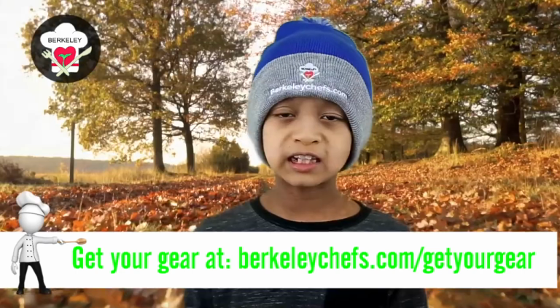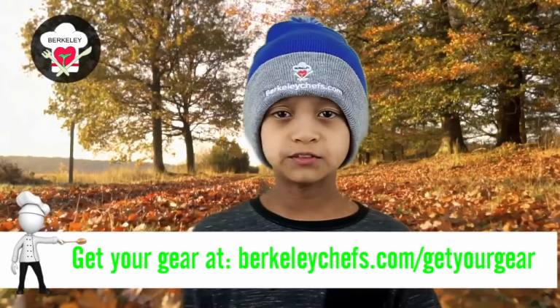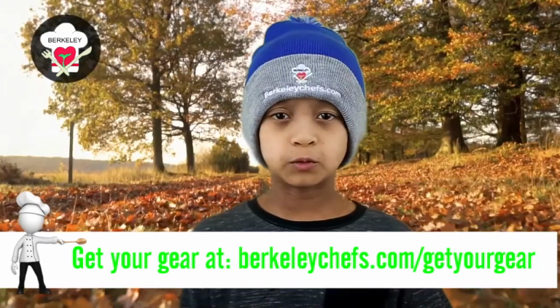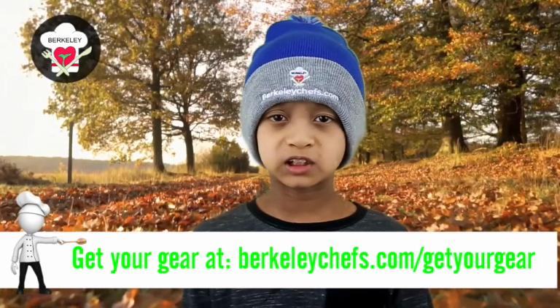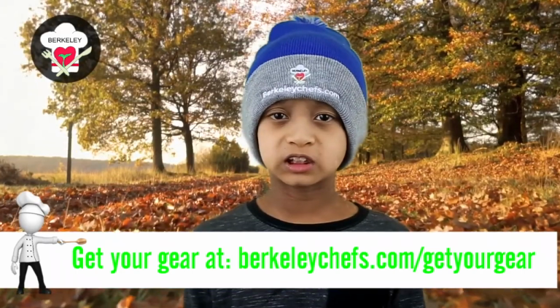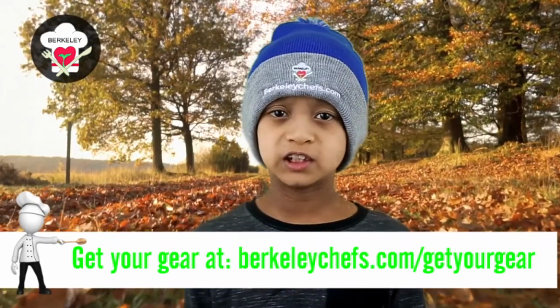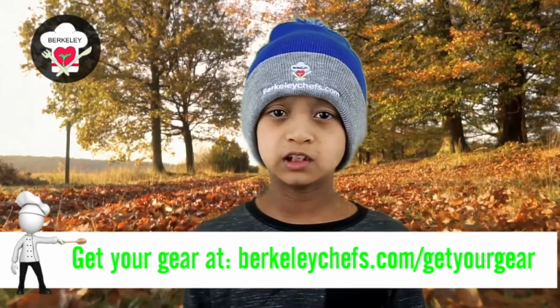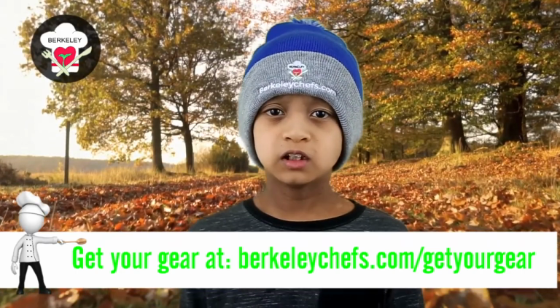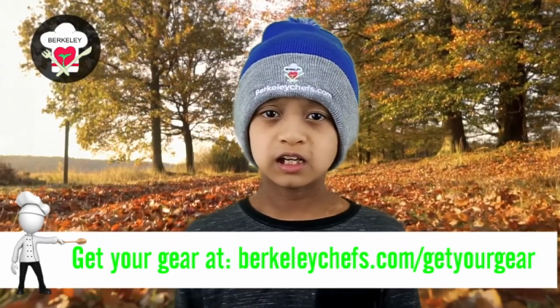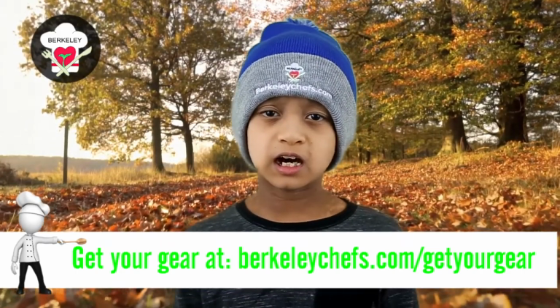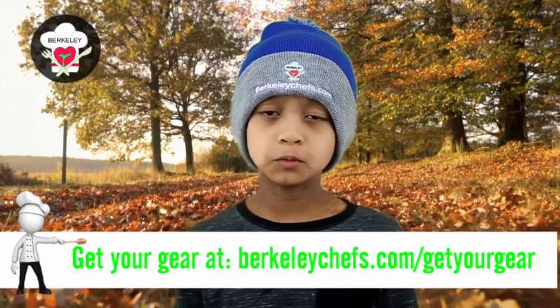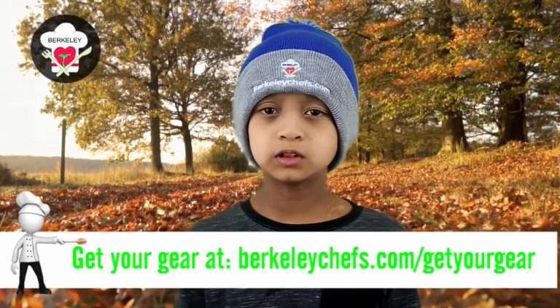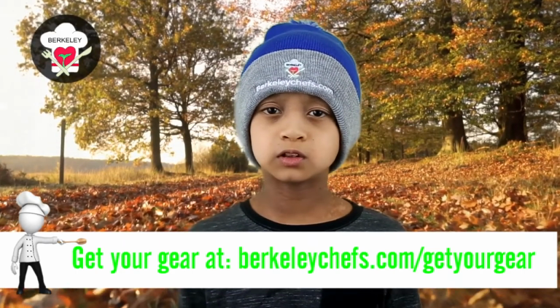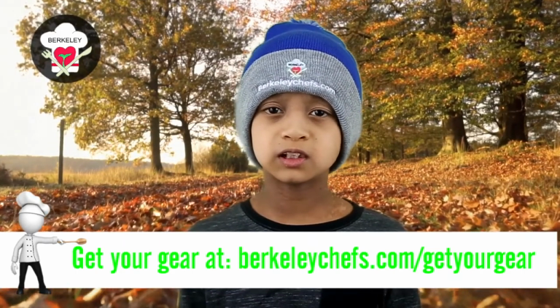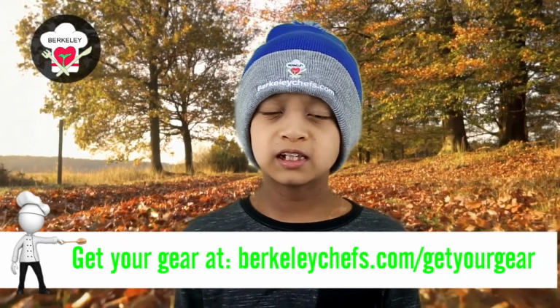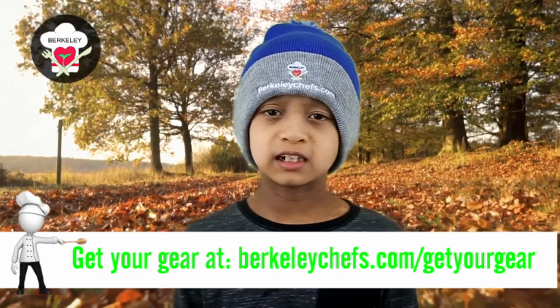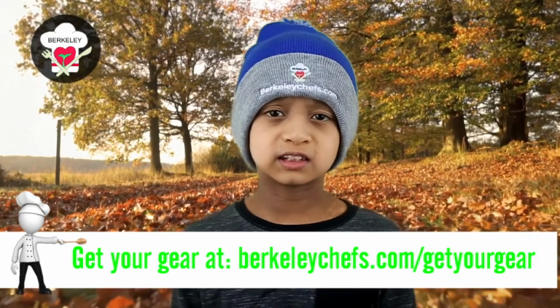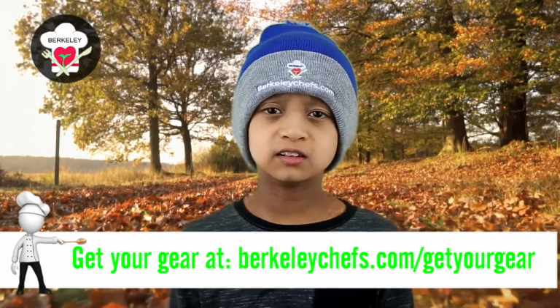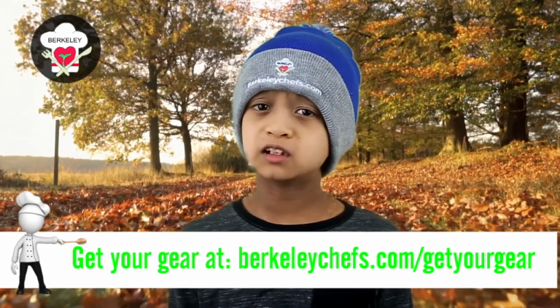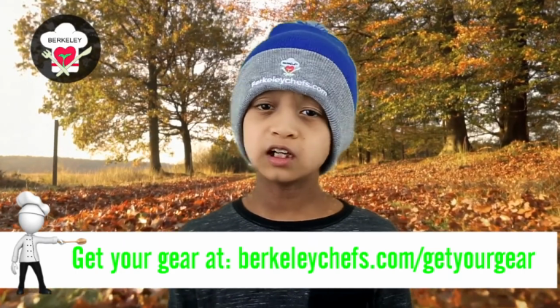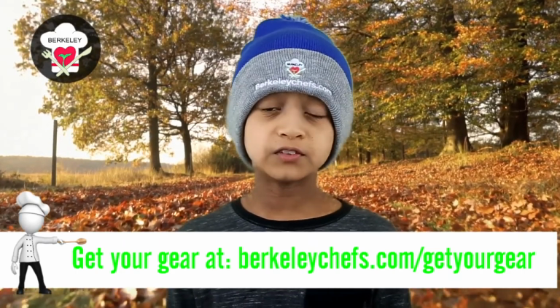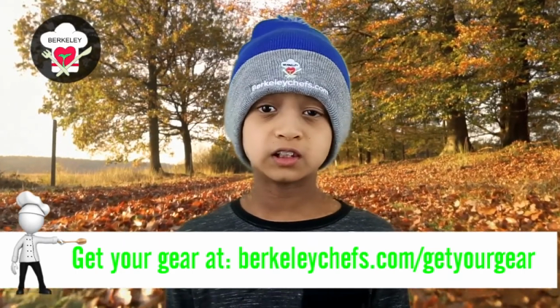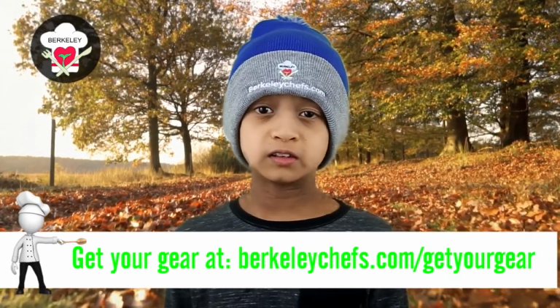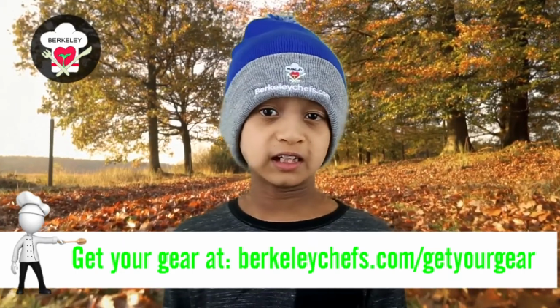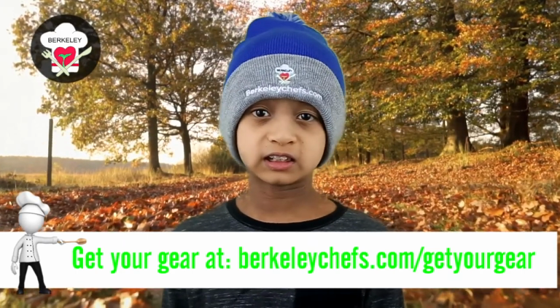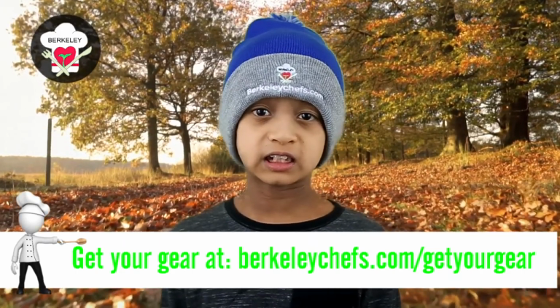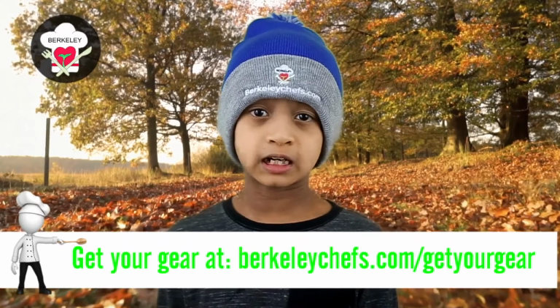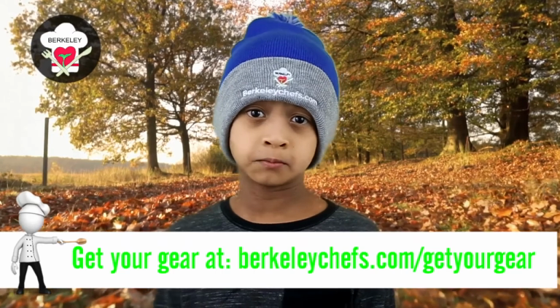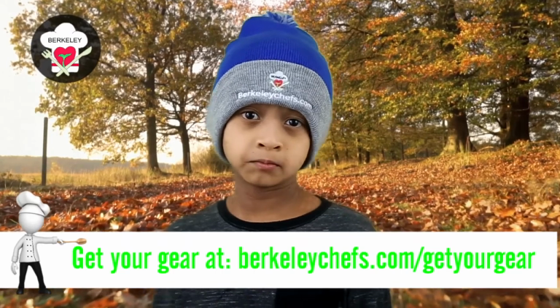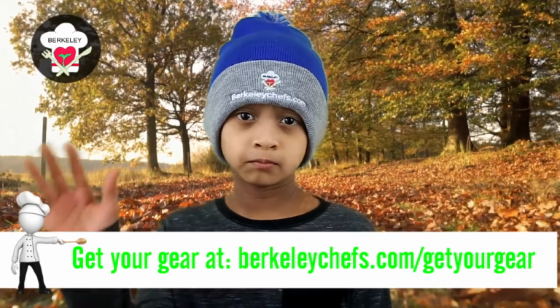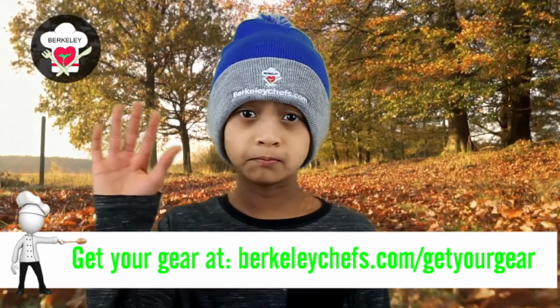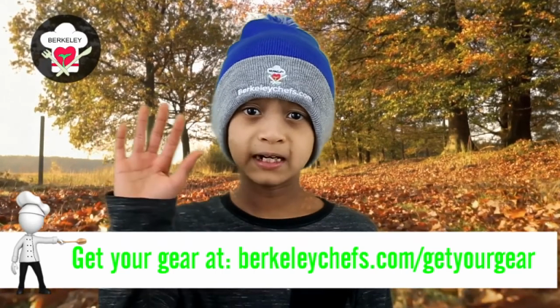Thank you for watching this video. I hope you enjoyed it and I'll see you in another video next time. Bye!